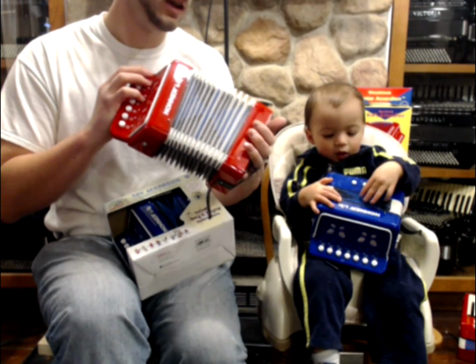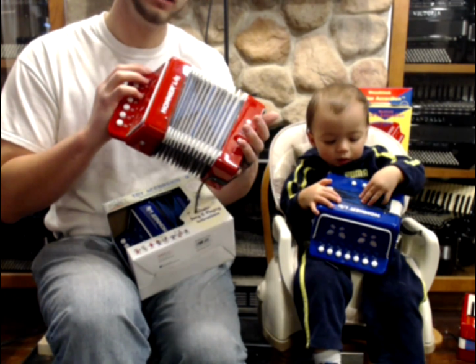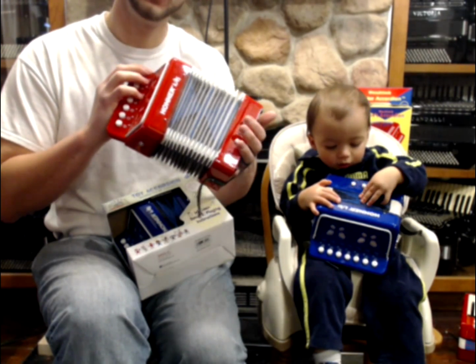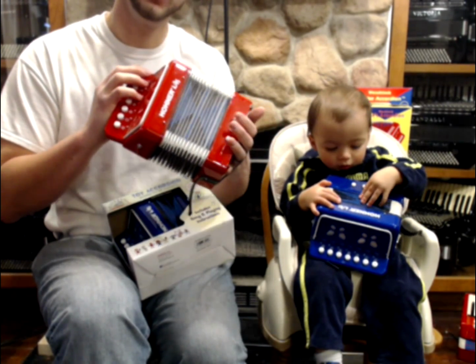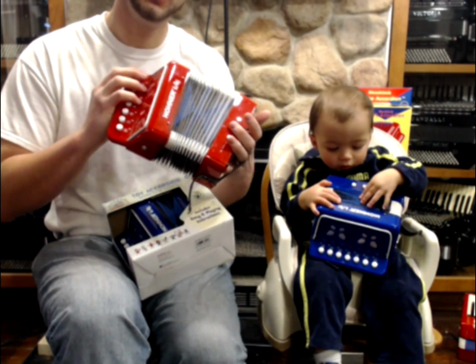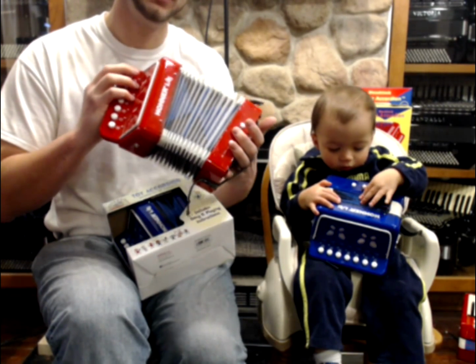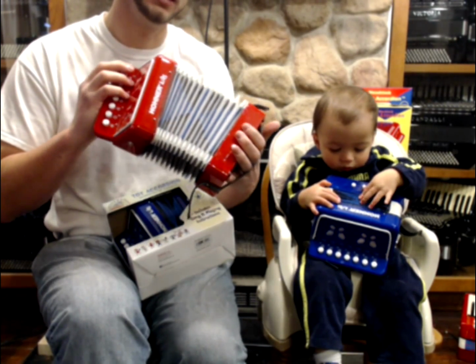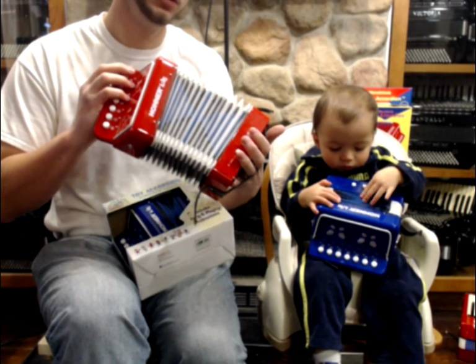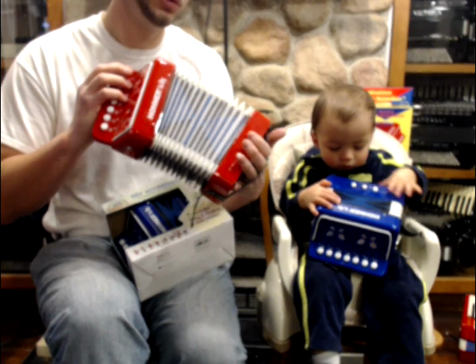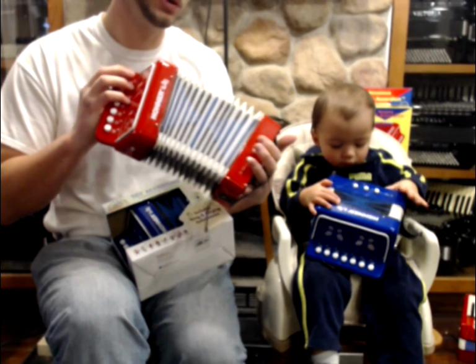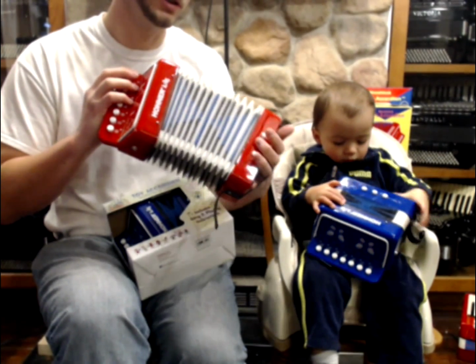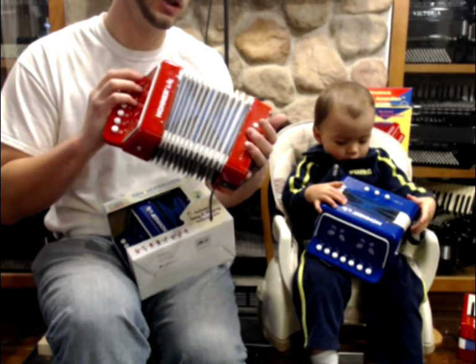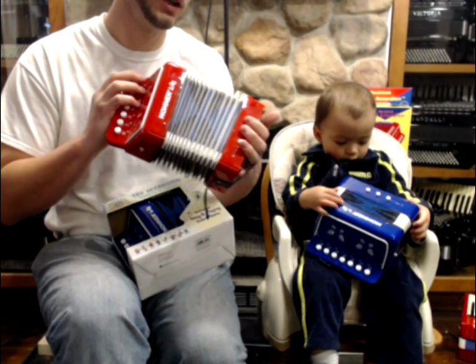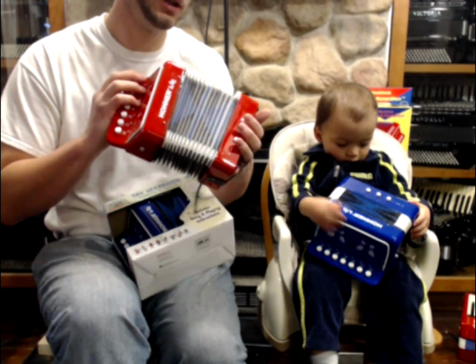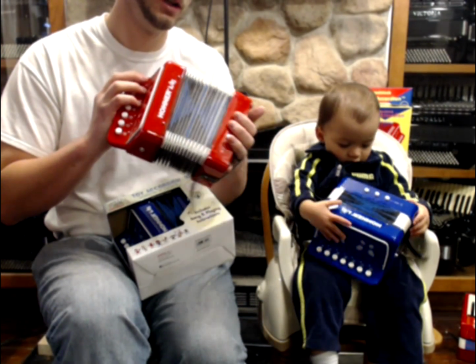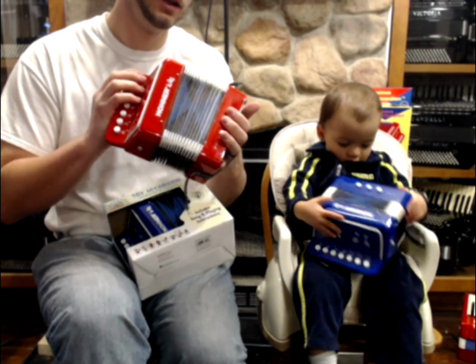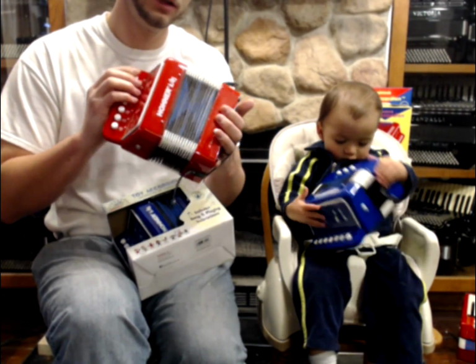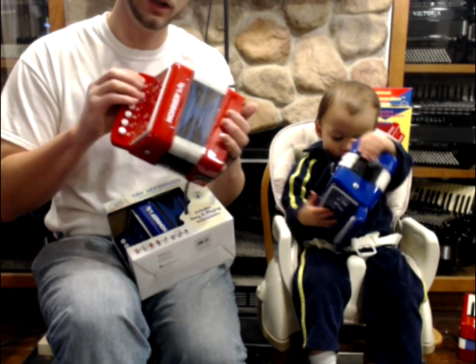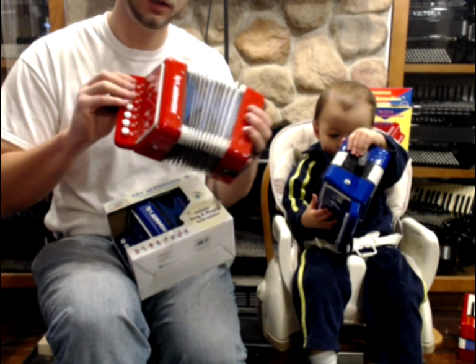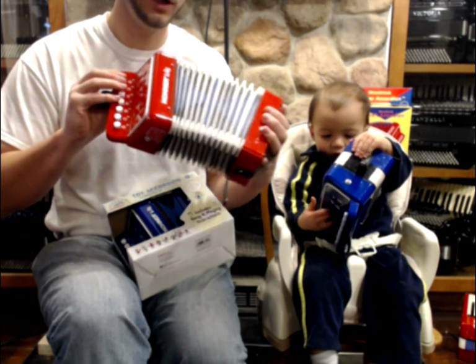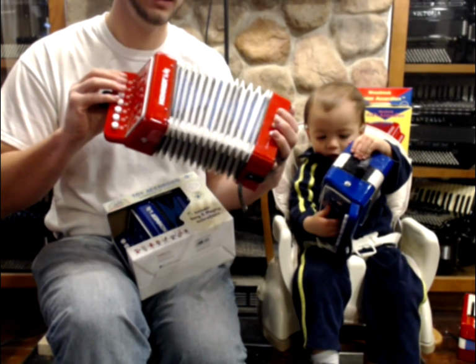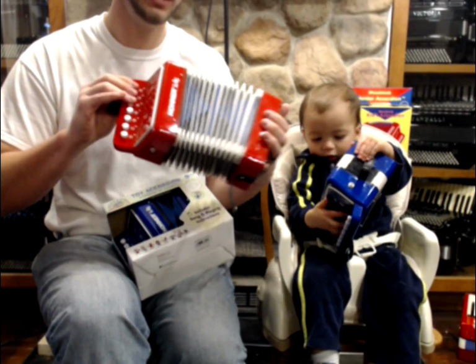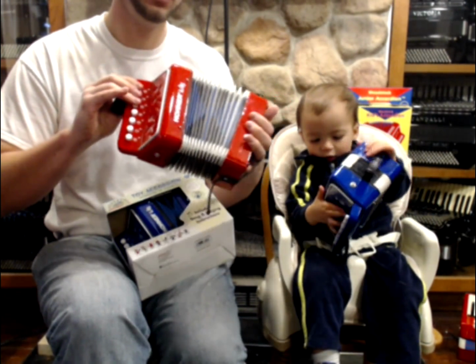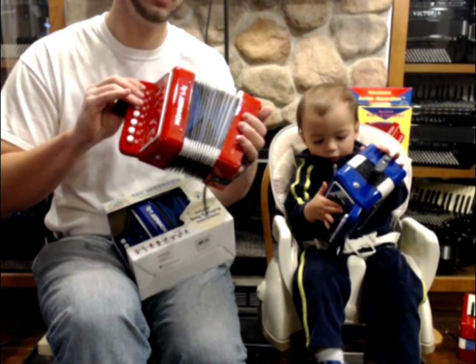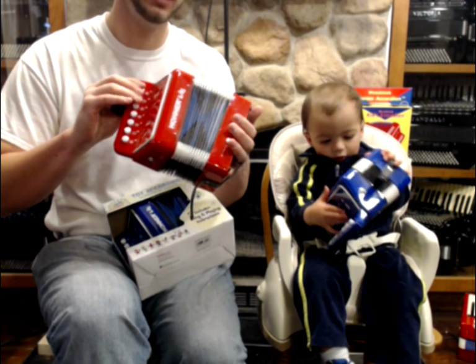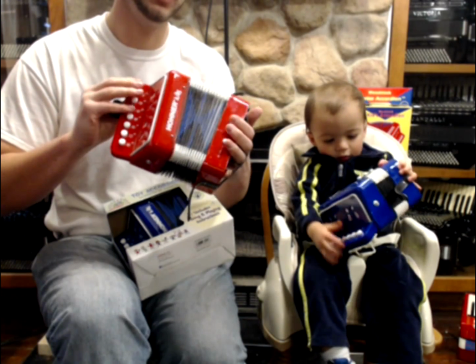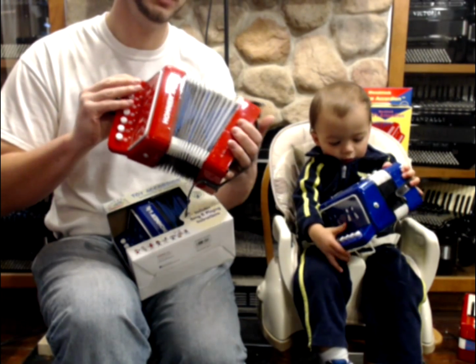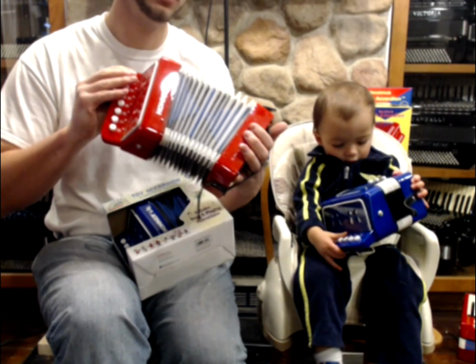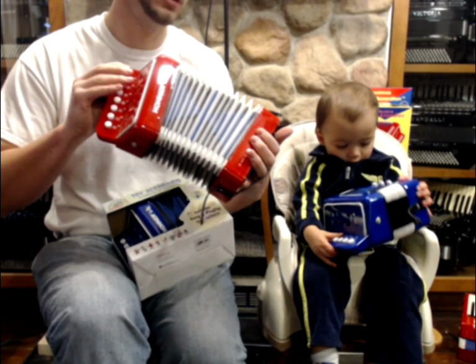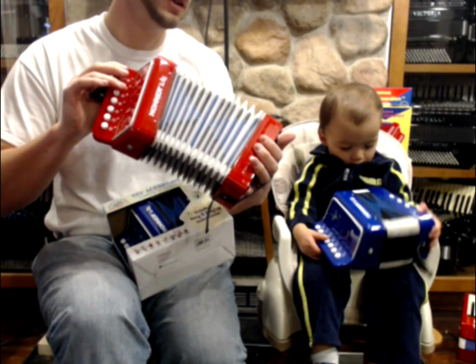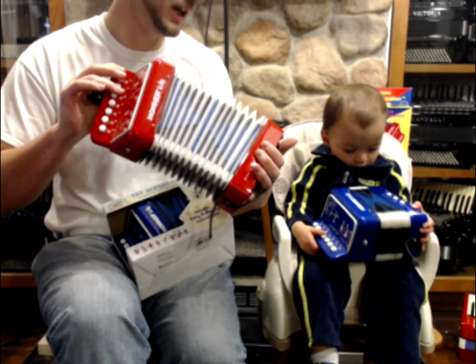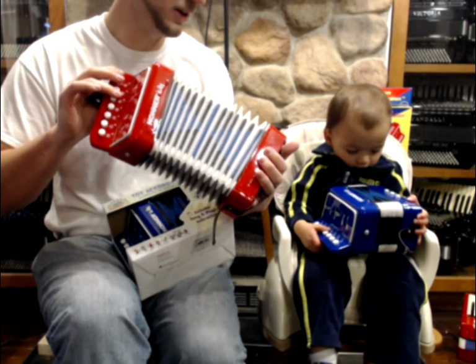I've got my left hand two chords. So that's my C chord and my G chord on the out.